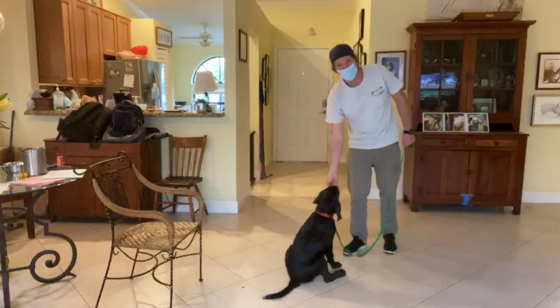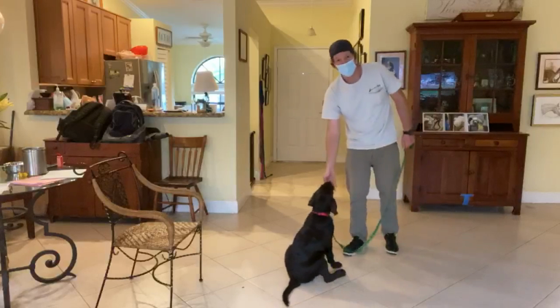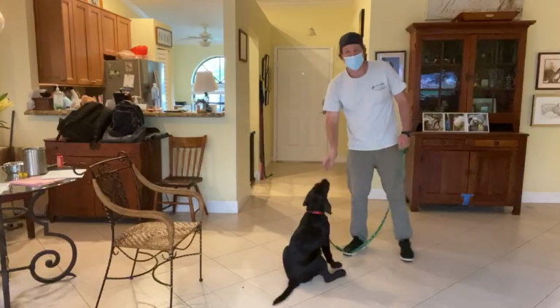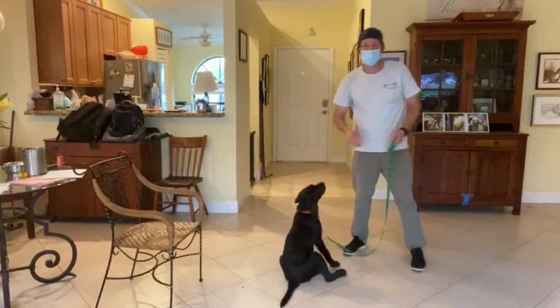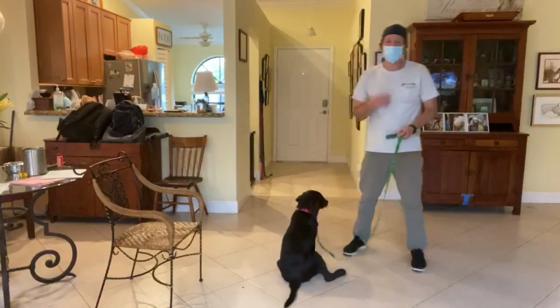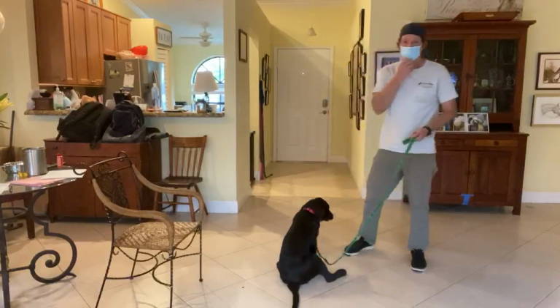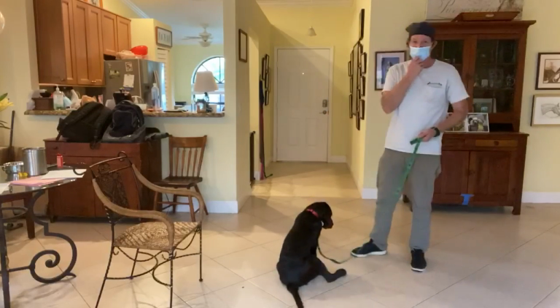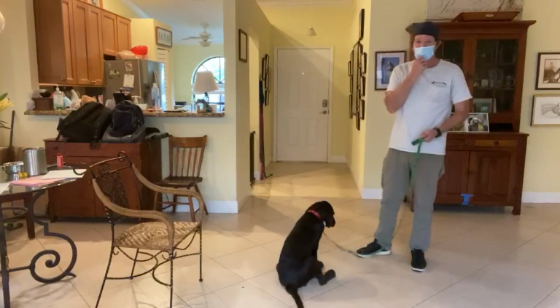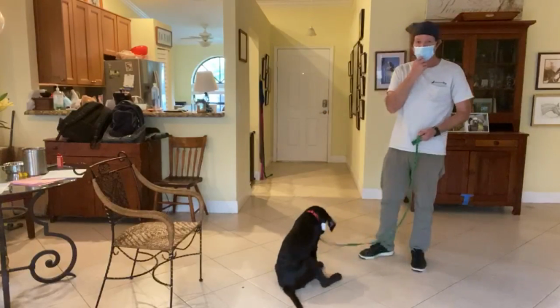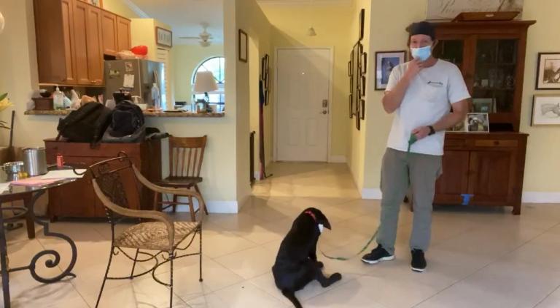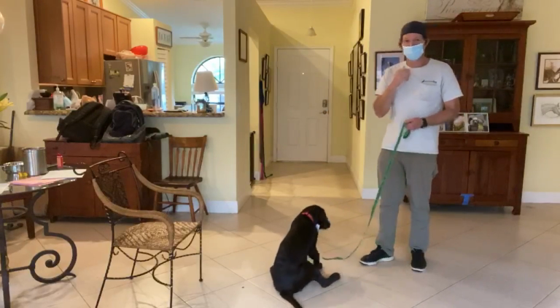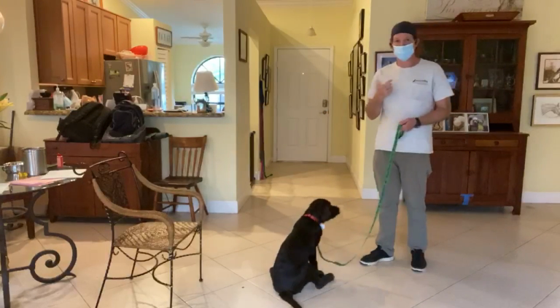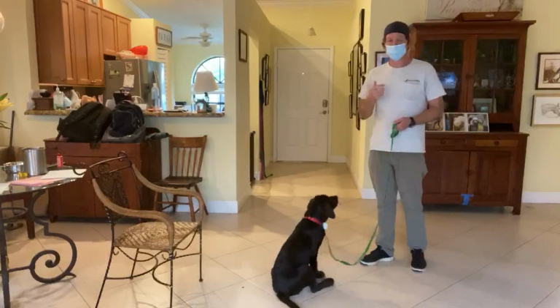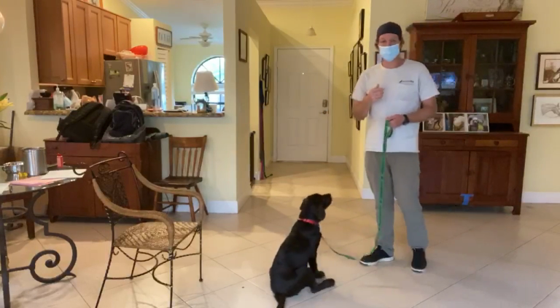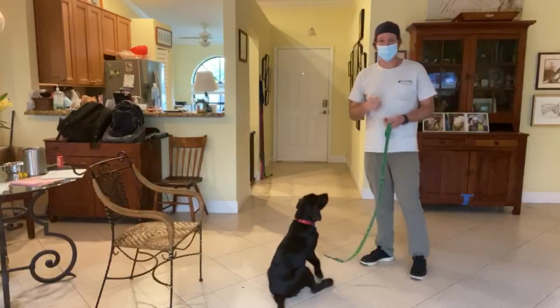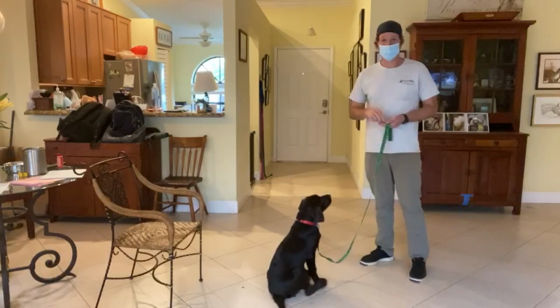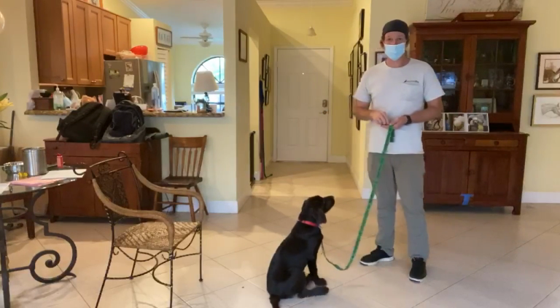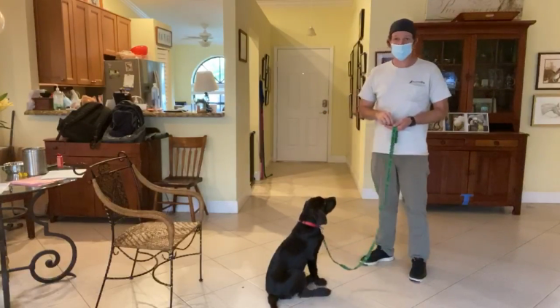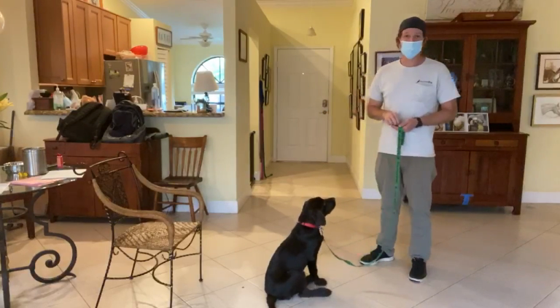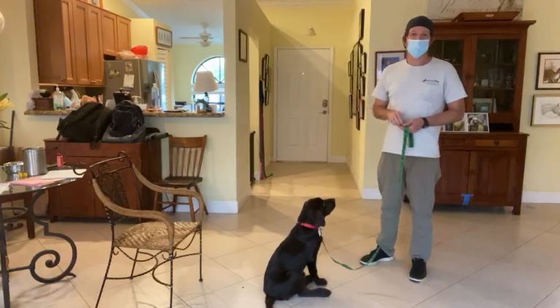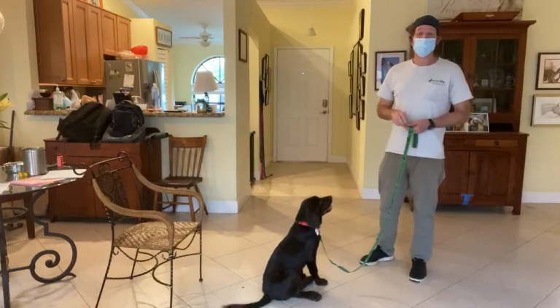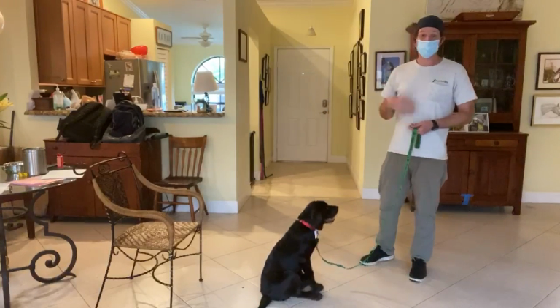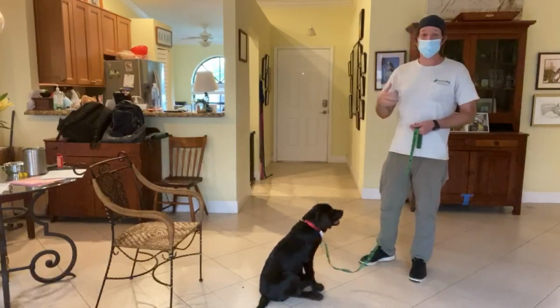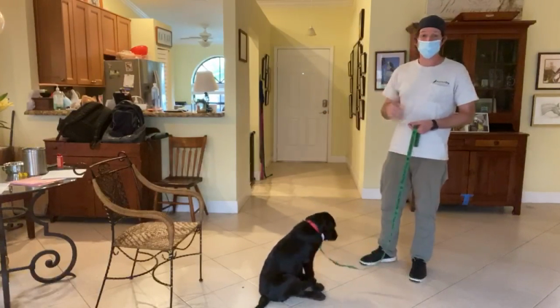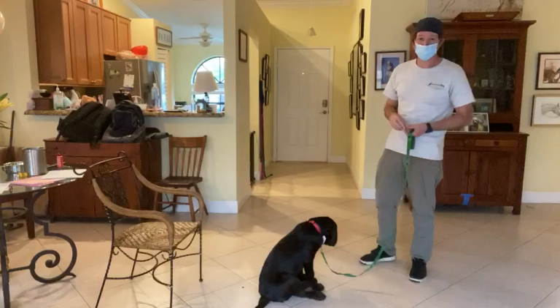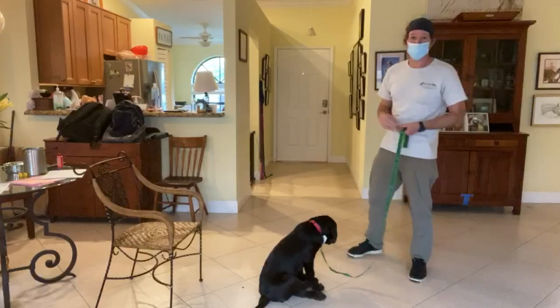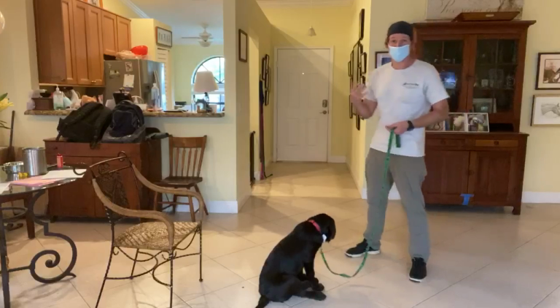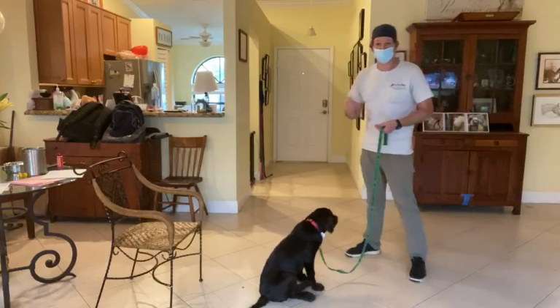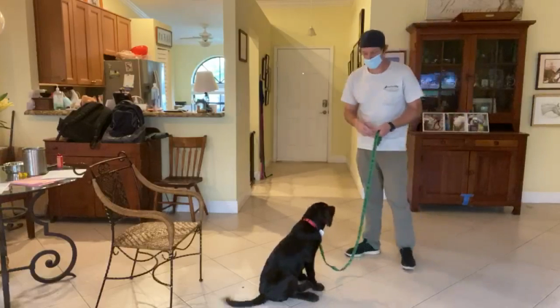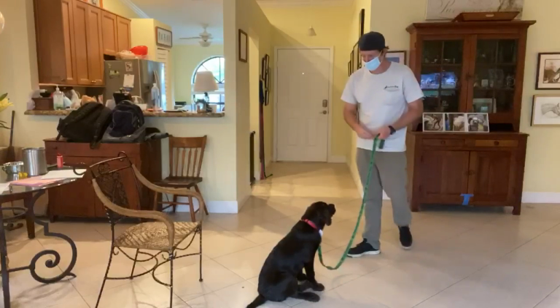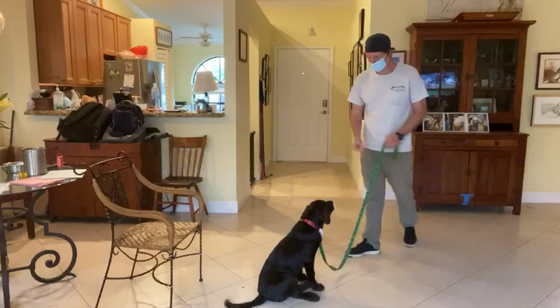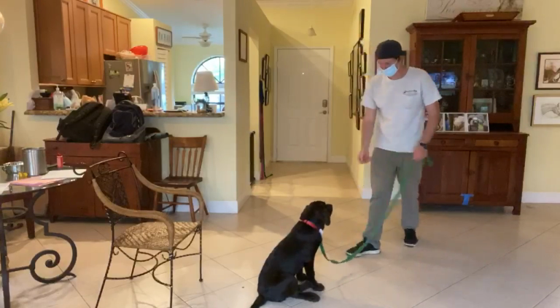The point is, if you ever have a time when Louie's not listening to the sit command, you should be able to revert to this essentially.